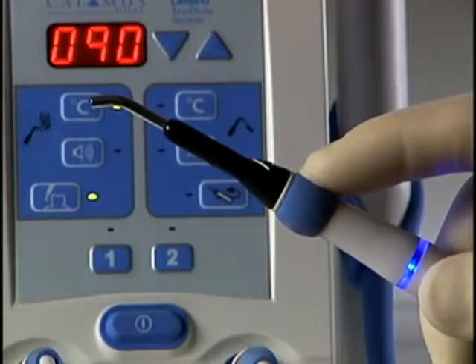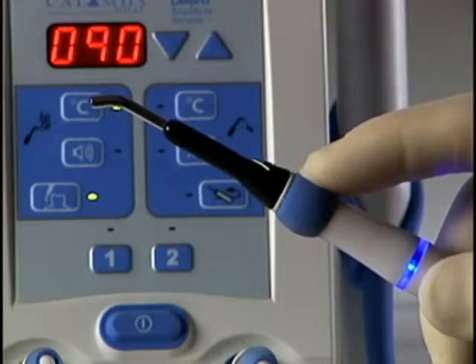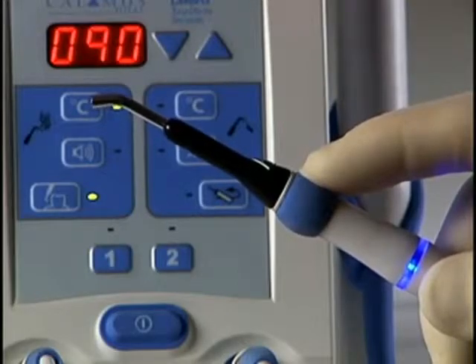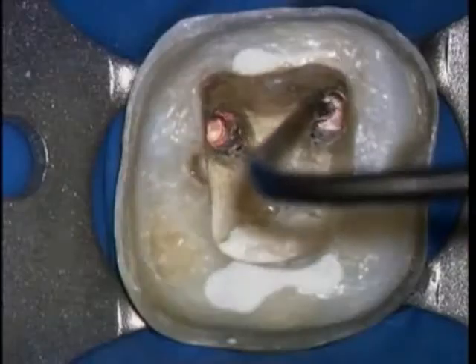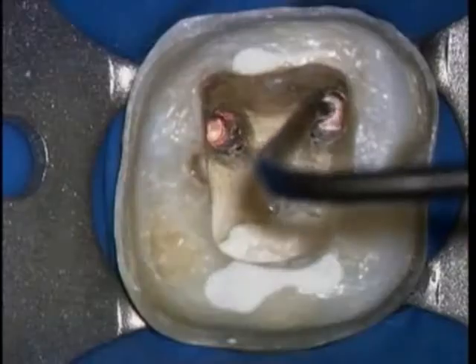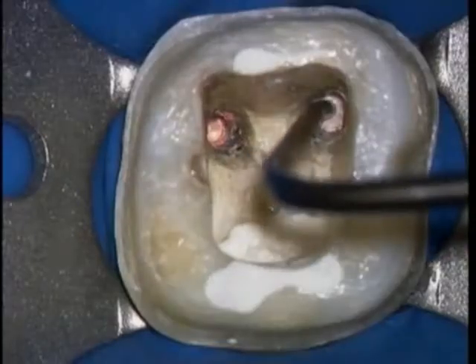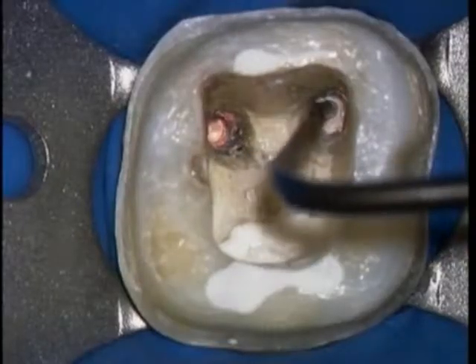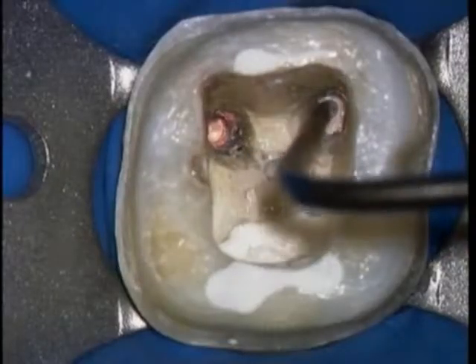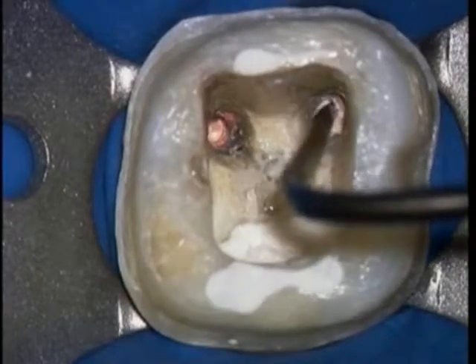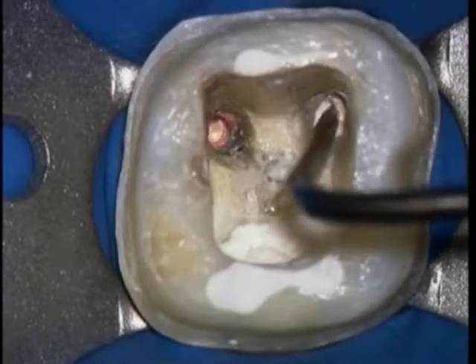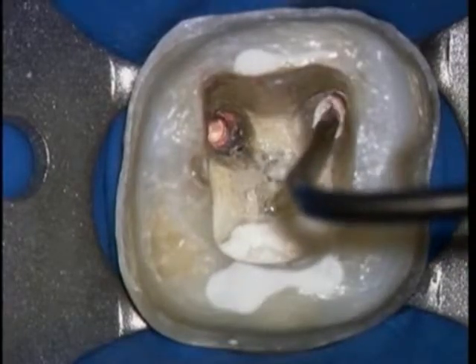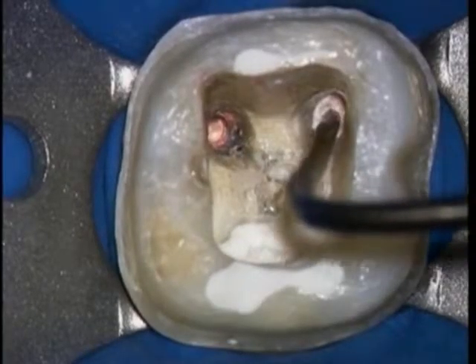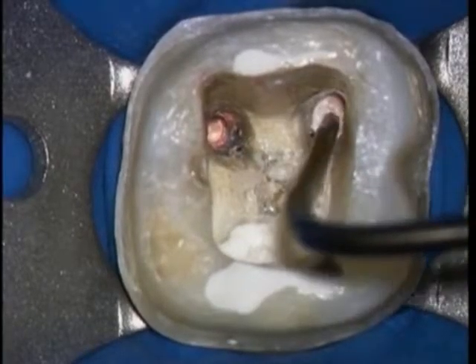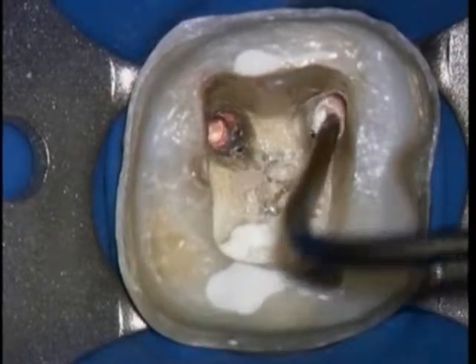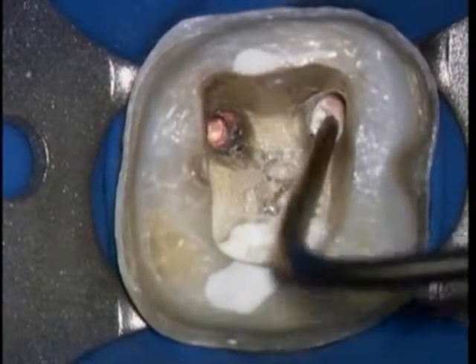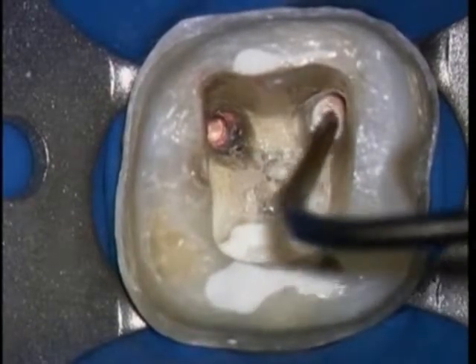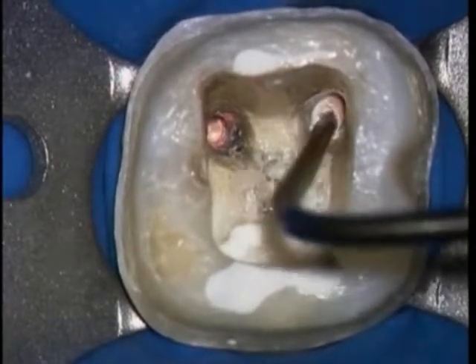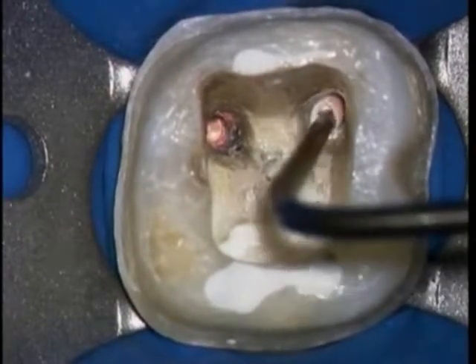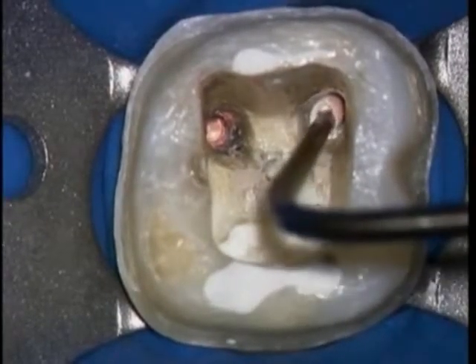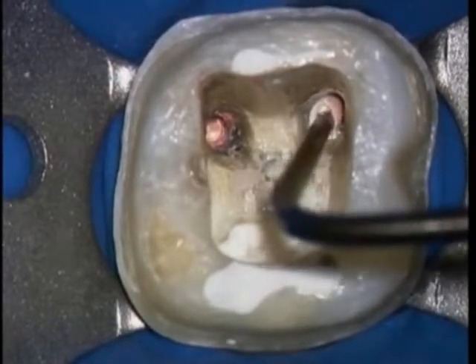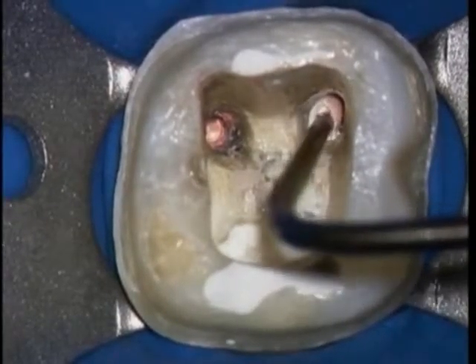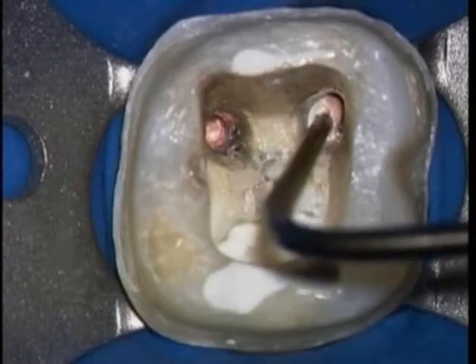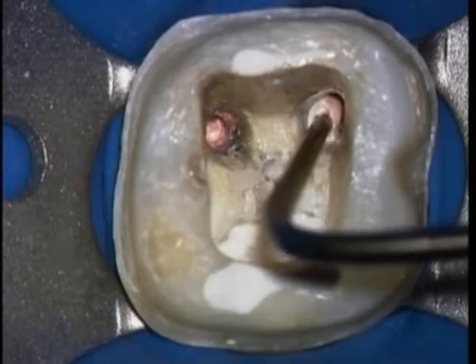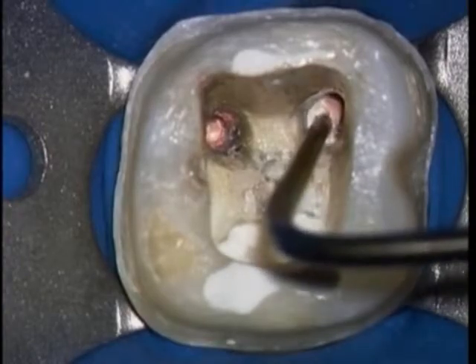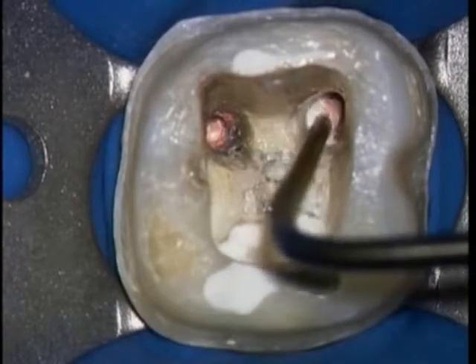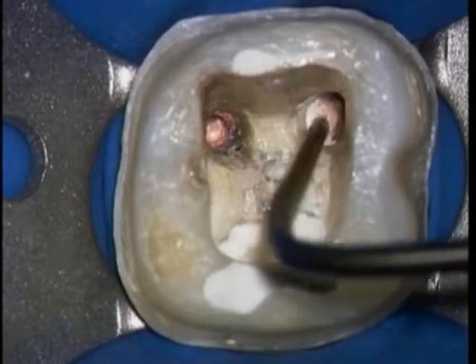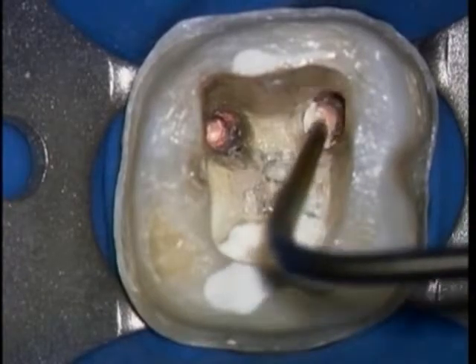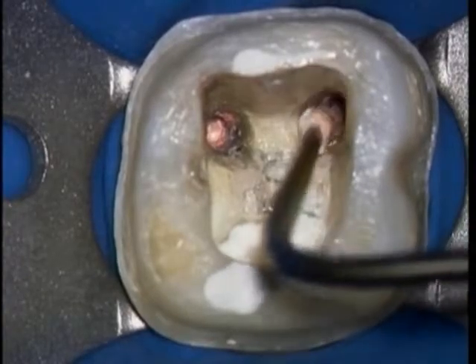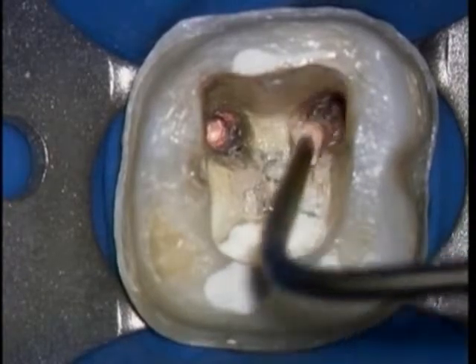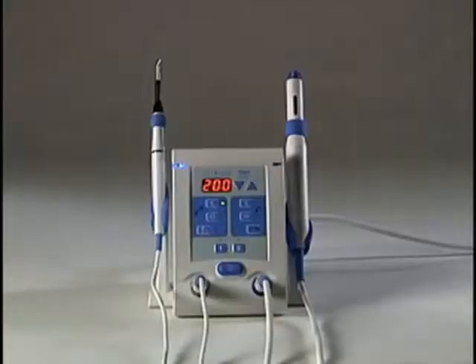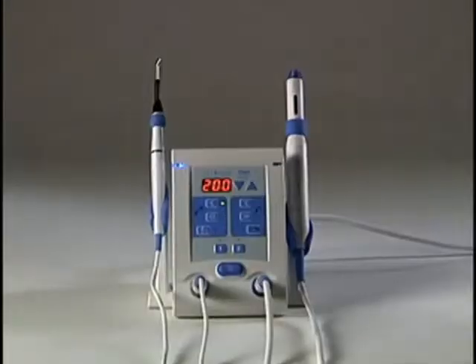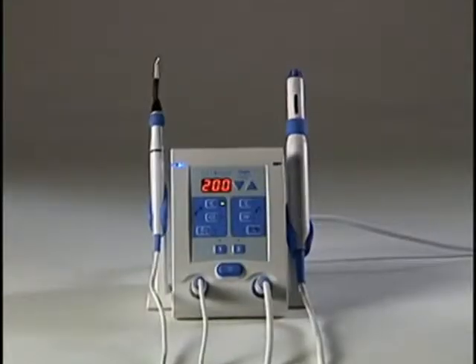Do not stay in the root canal space with a heated tip for more than 4 seconds to prevent thermal injuries.